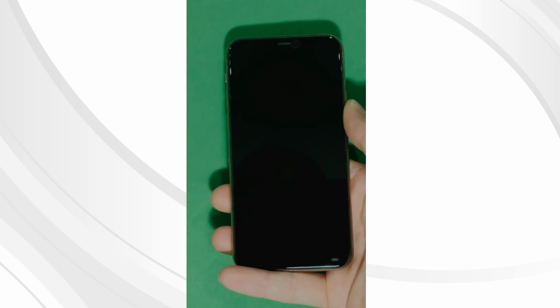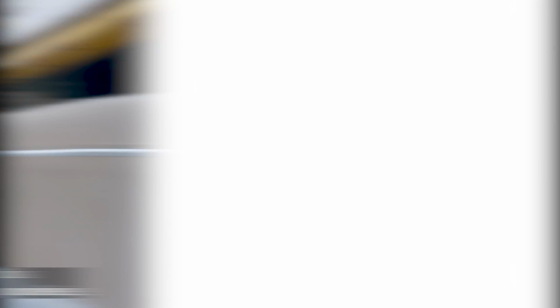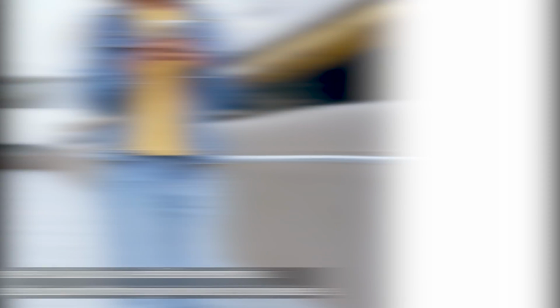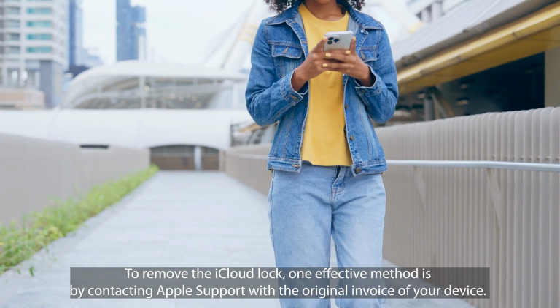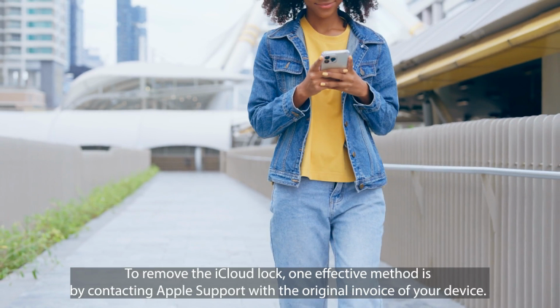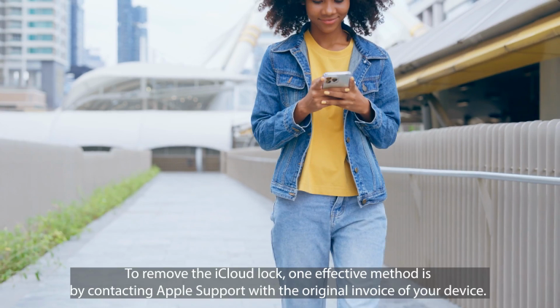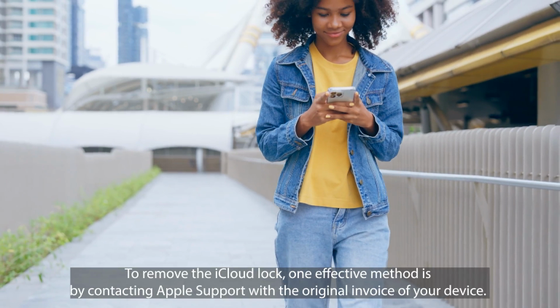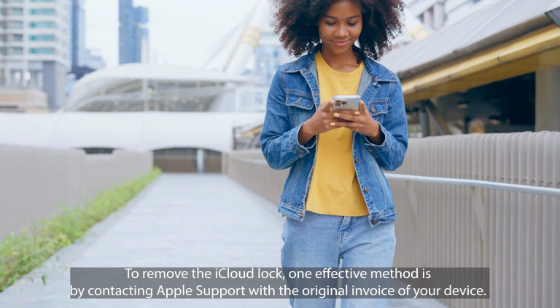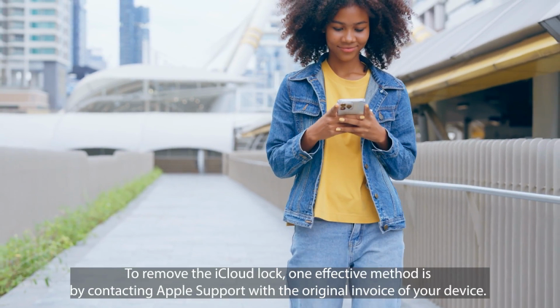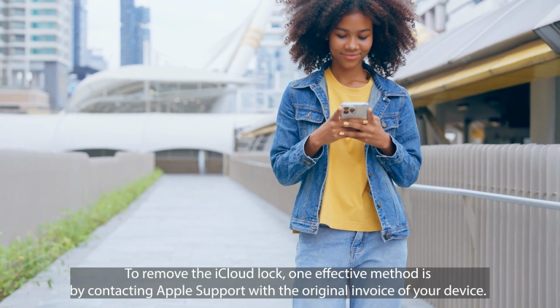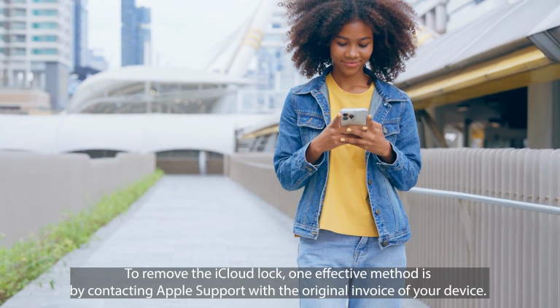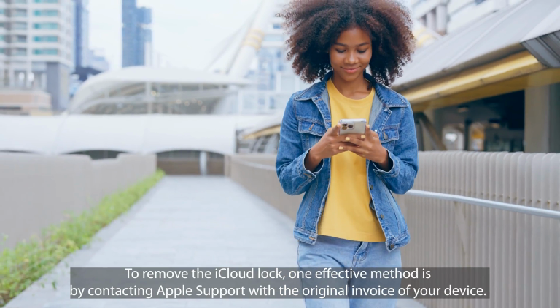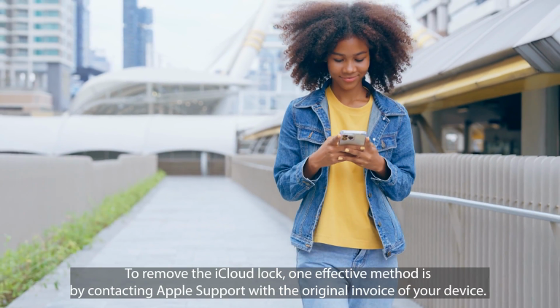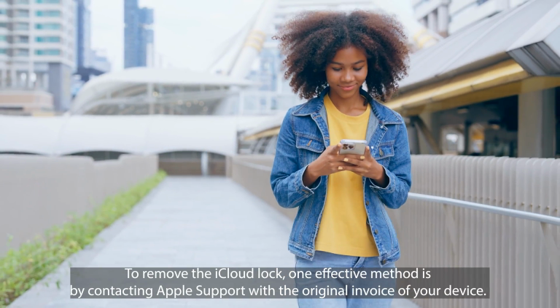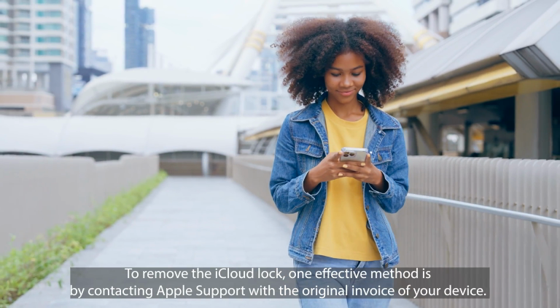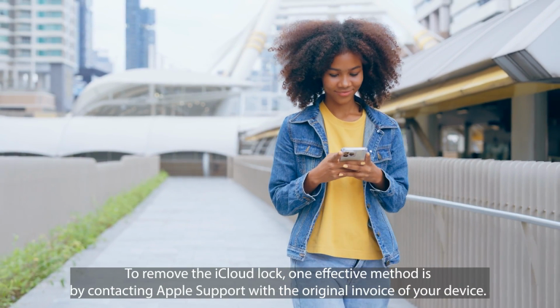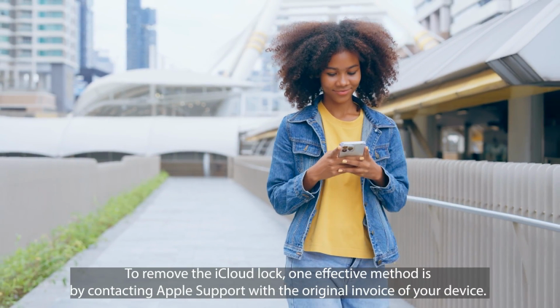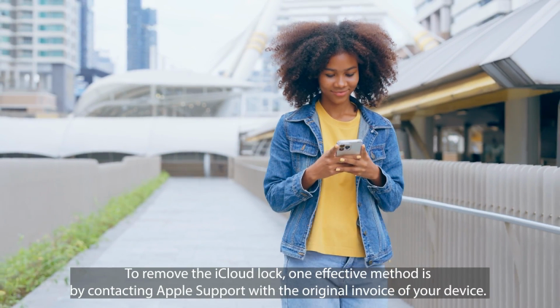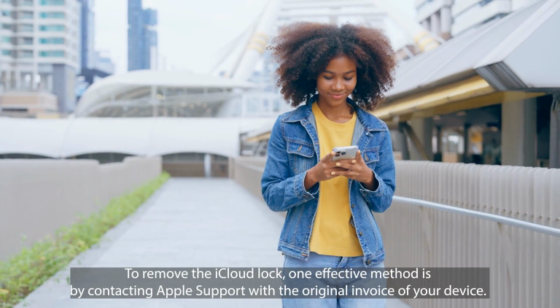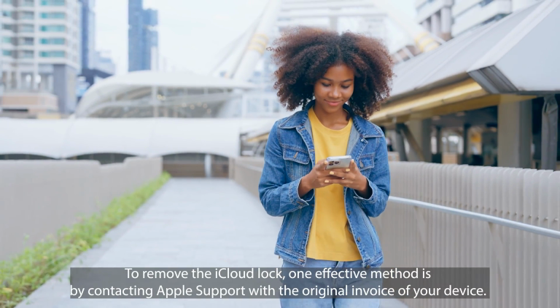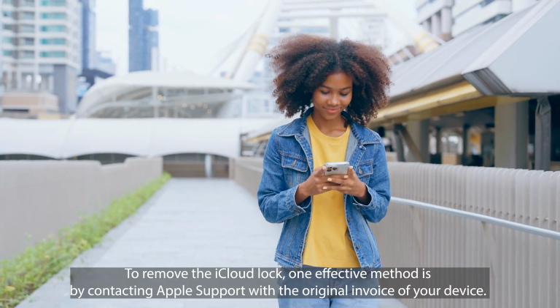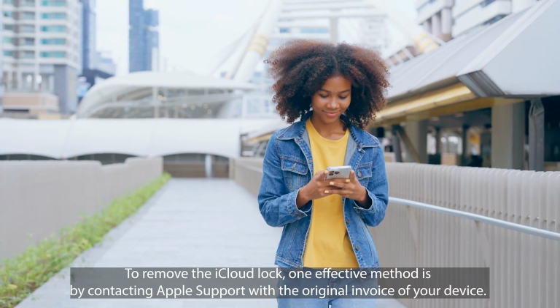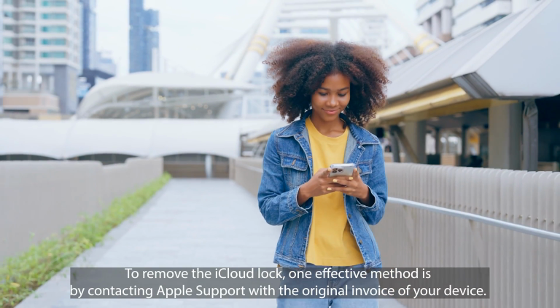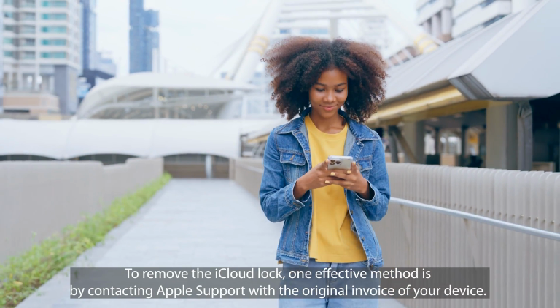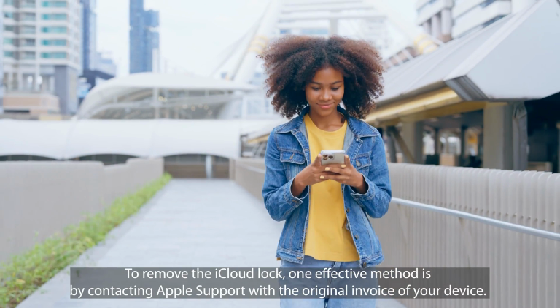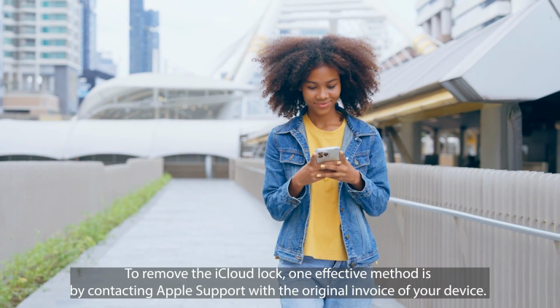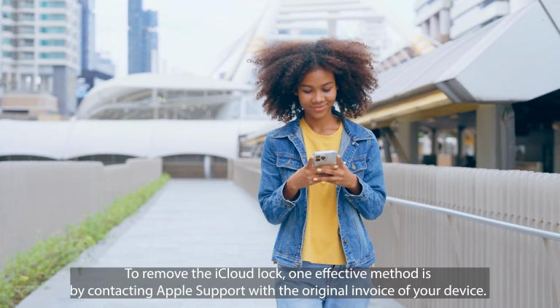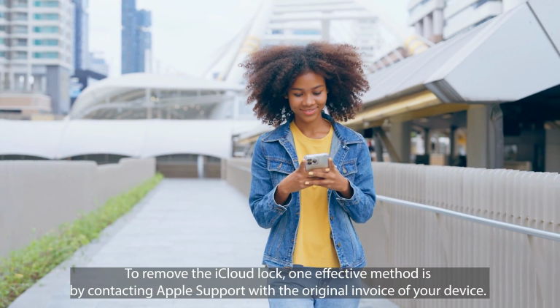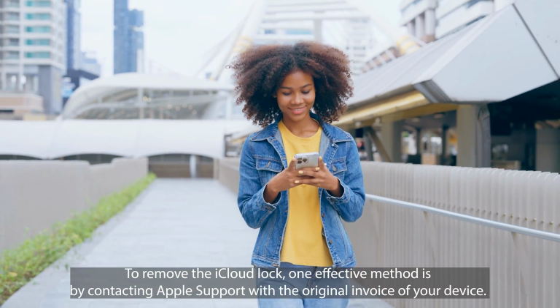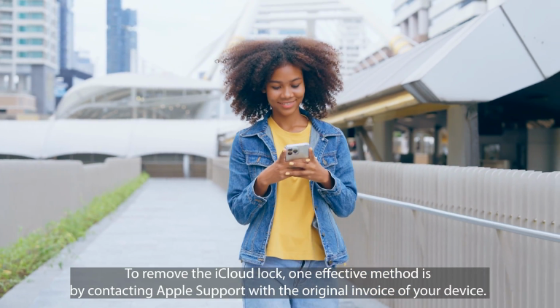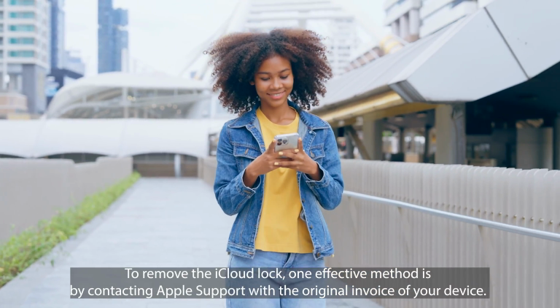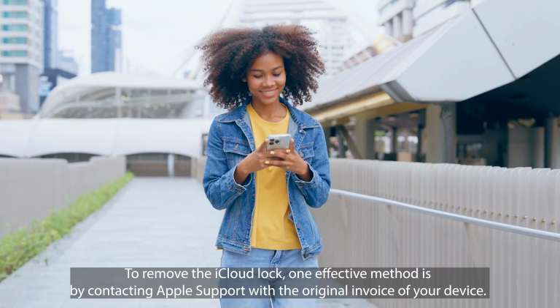Go to Settings and create your own Apple ID. Tap 'Forget password or don't have Apple ID' to create a new one, and add your personal details to continue. You can also check your device info to make sure everything is legit. Your device is now fully unlocked and ready to use. To remove the iCloud lock, one effective method is by contacting Apple Support with the original invoice of your device.